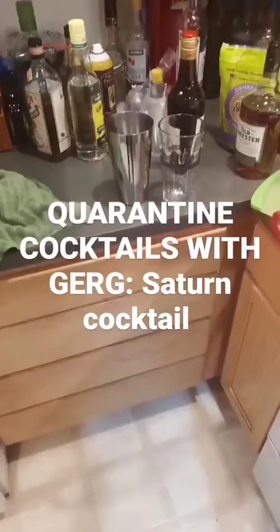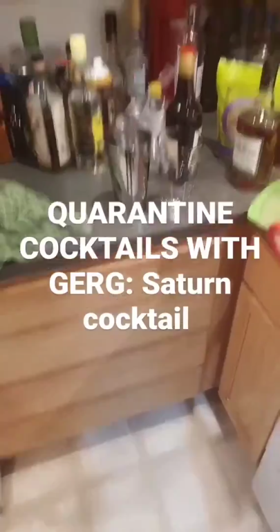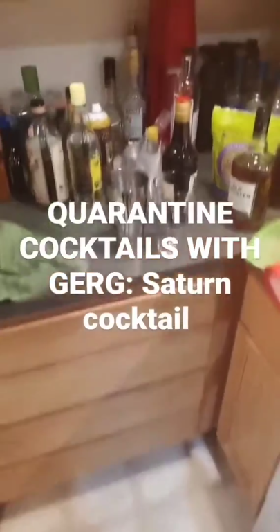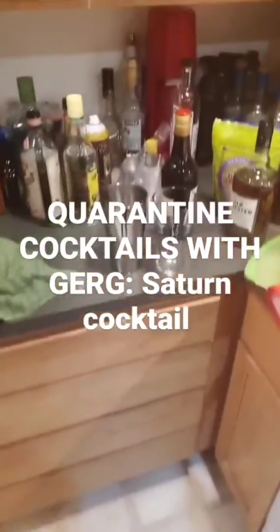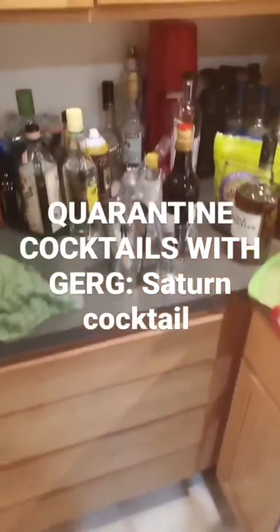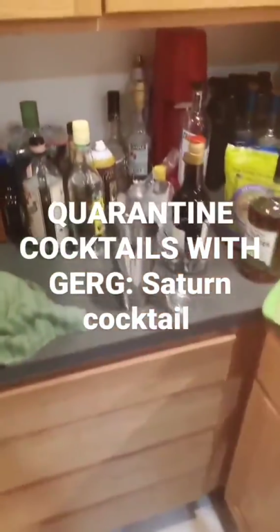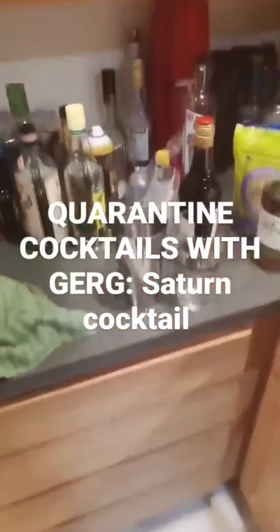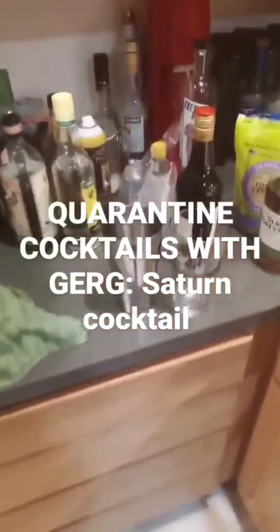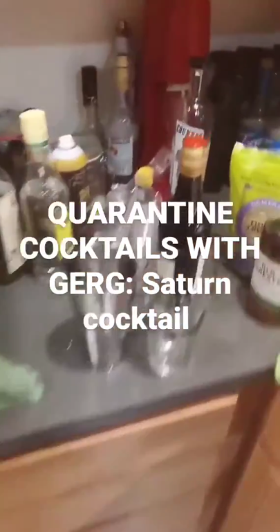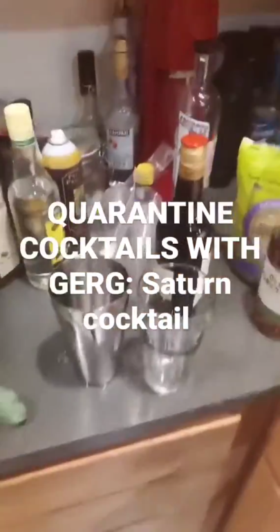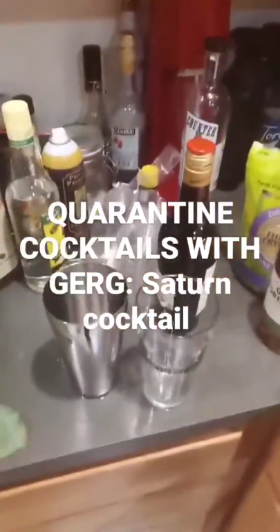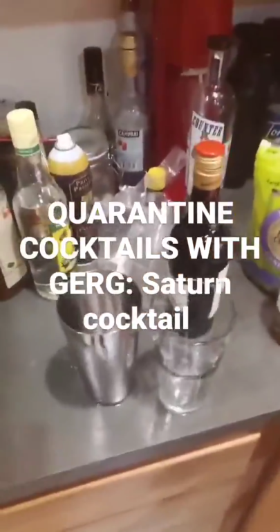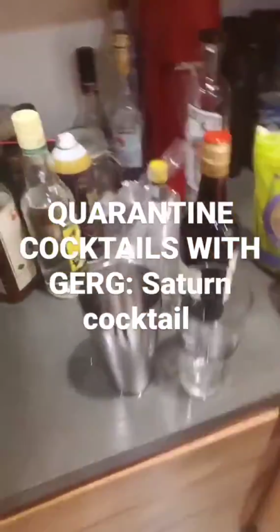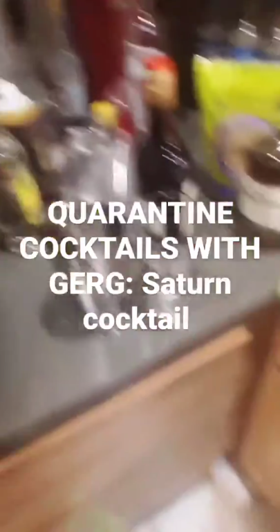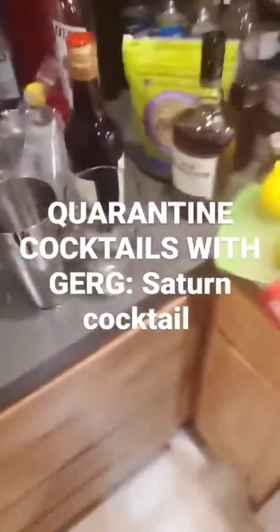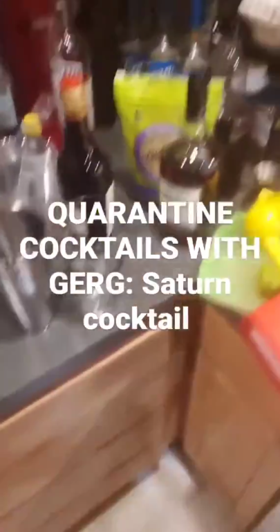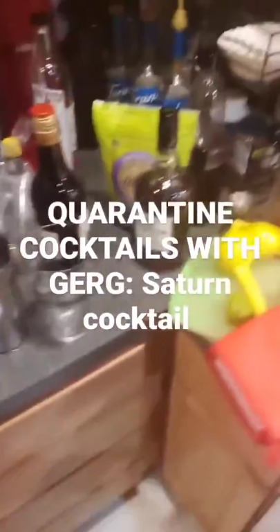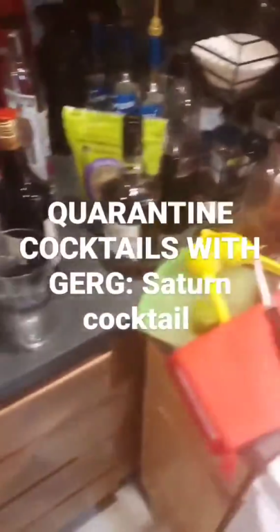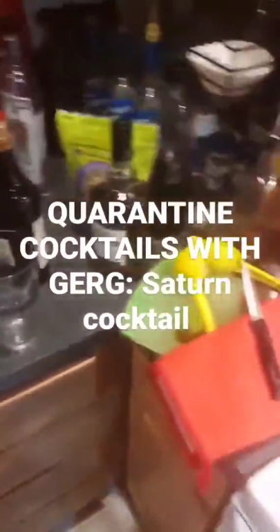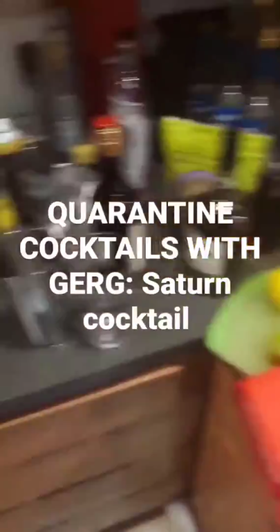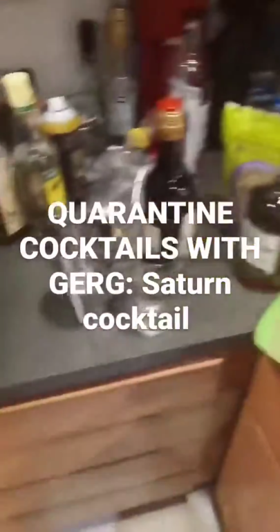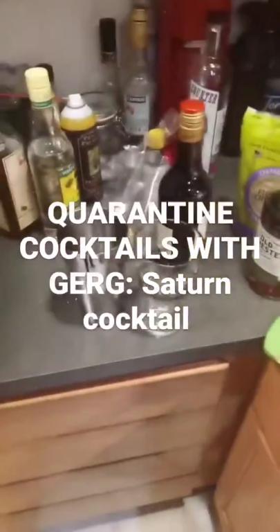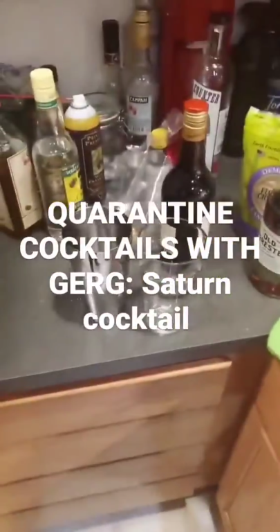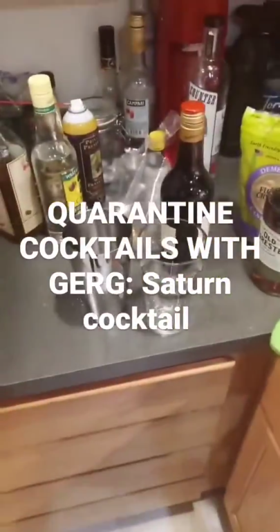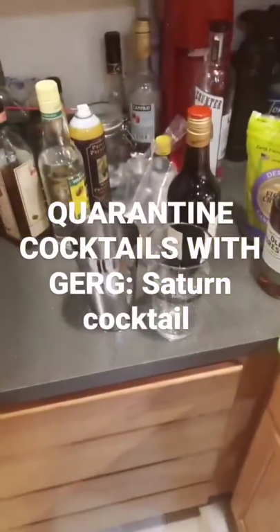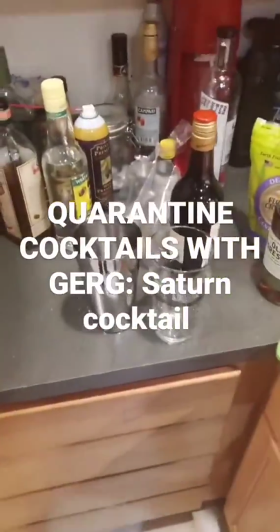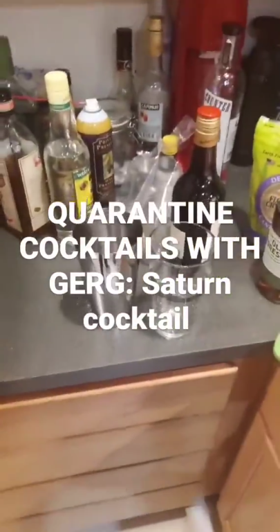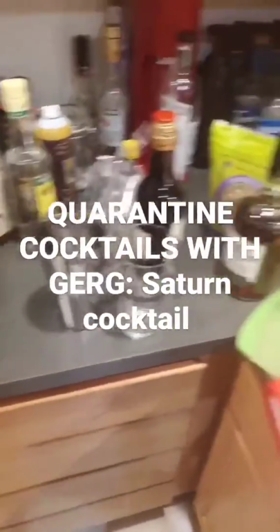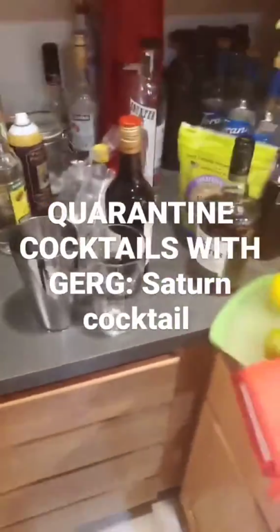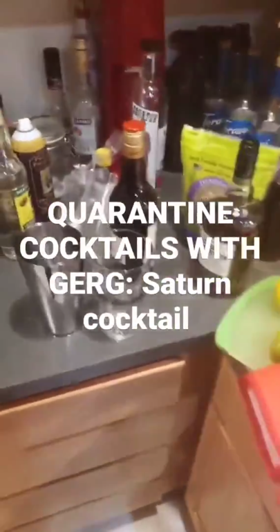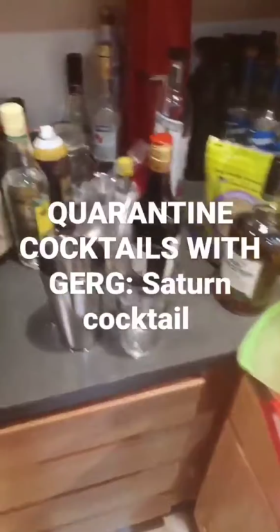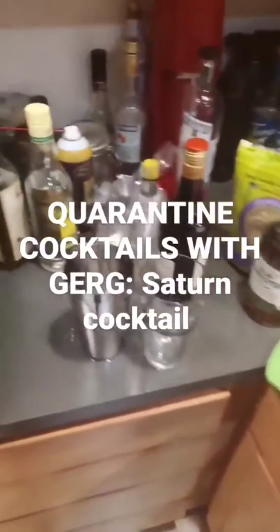Next up is a Saturn cocktail, which is one of the rare tiki drinks made from gin. So let's make that.